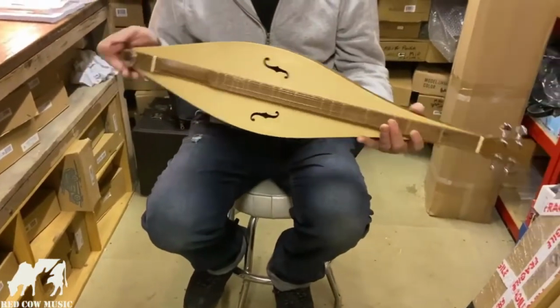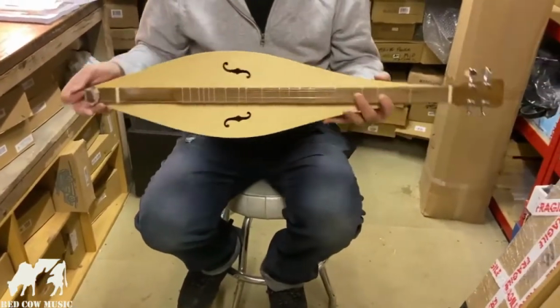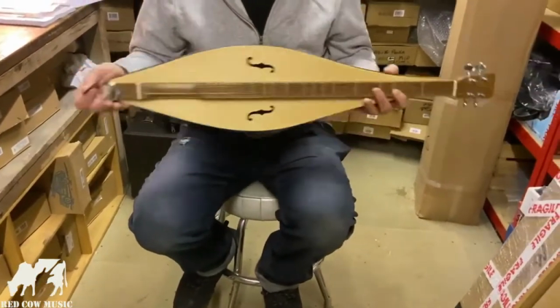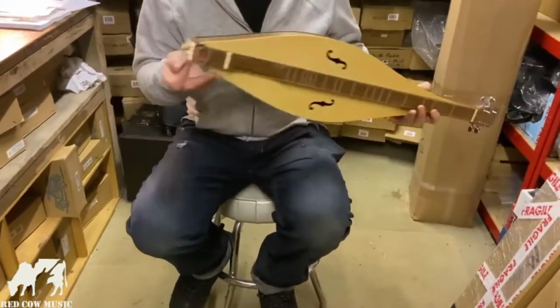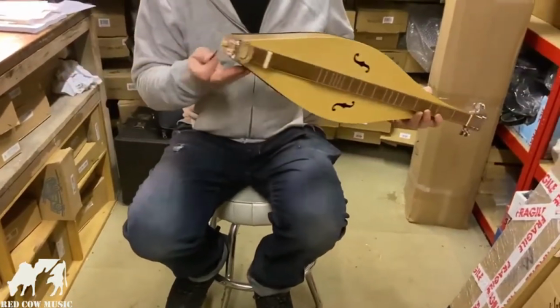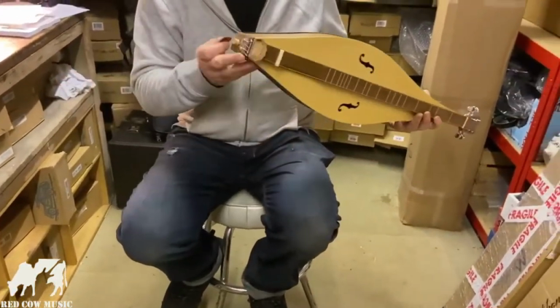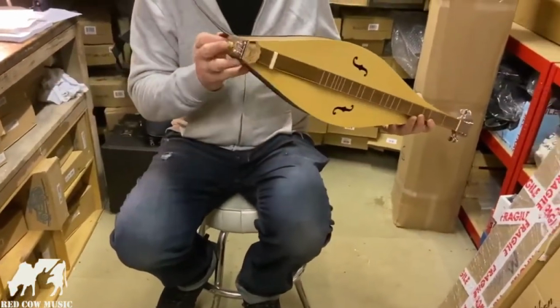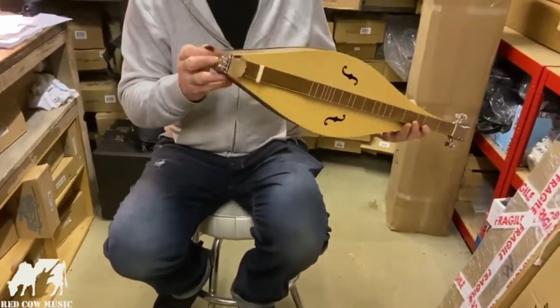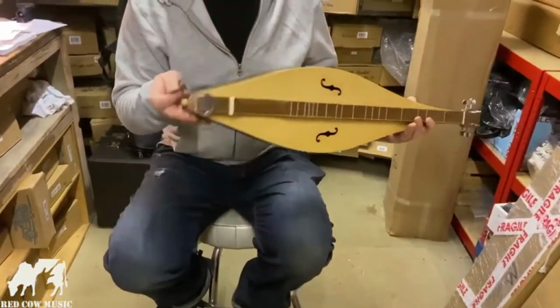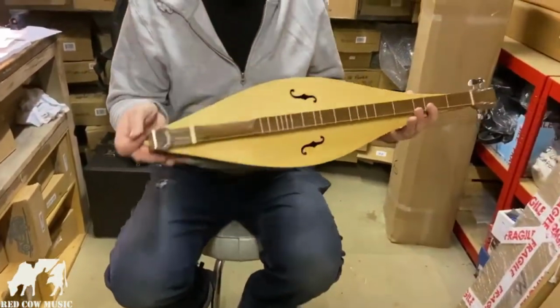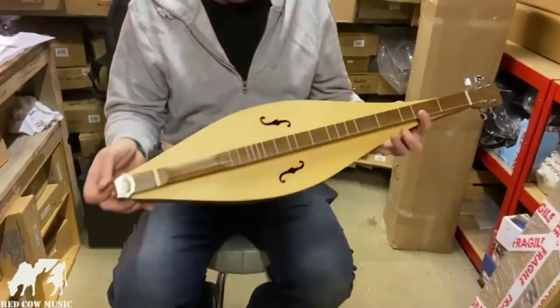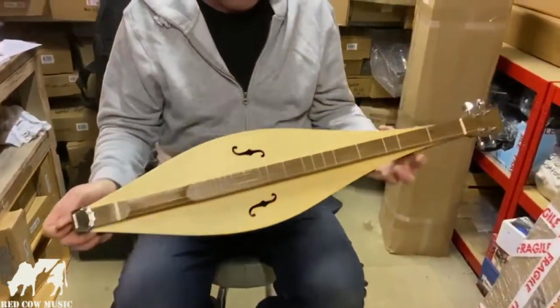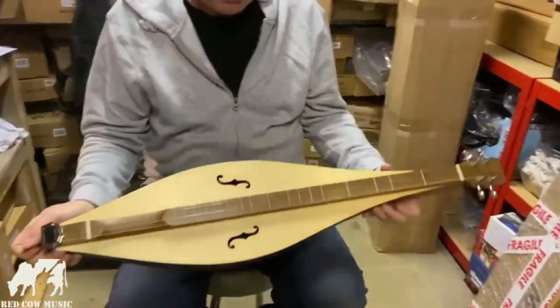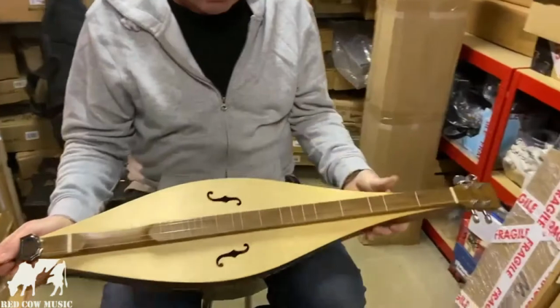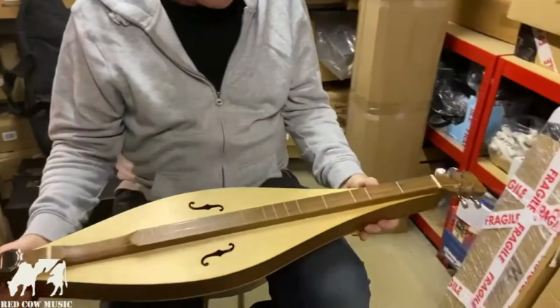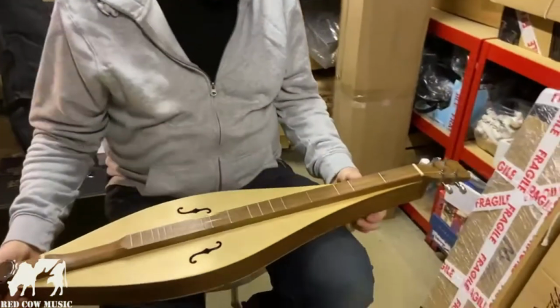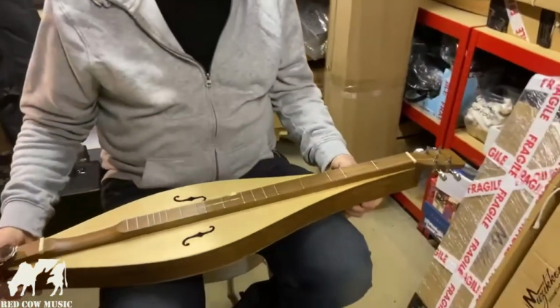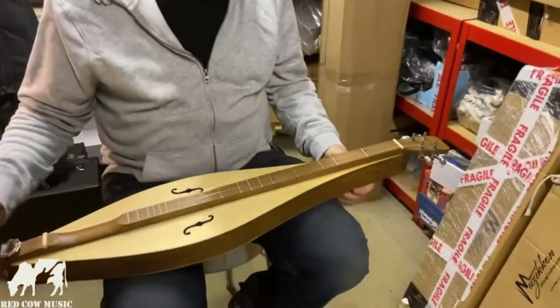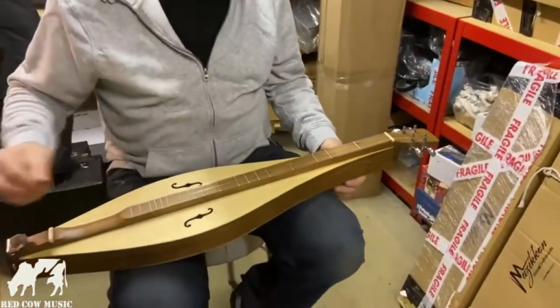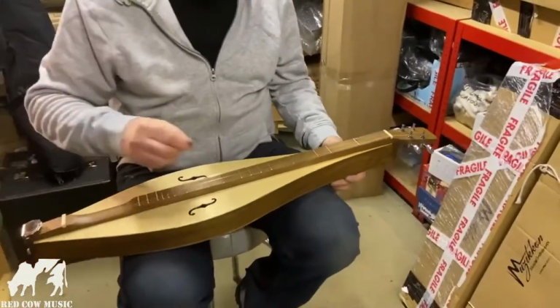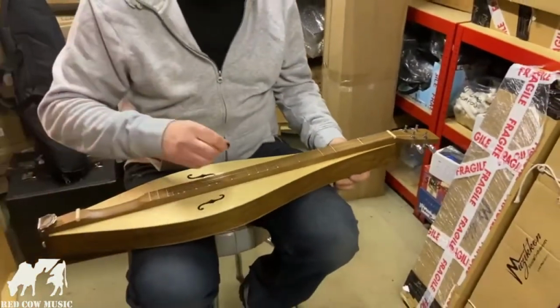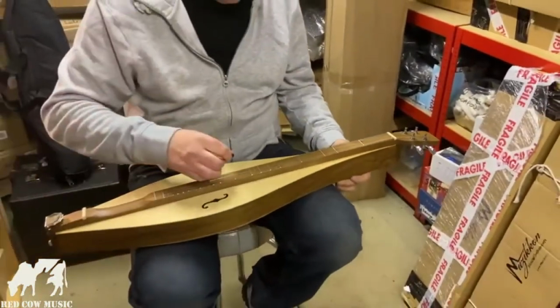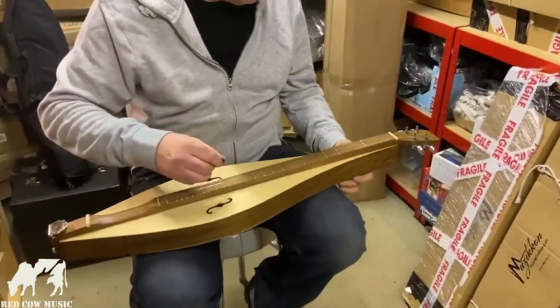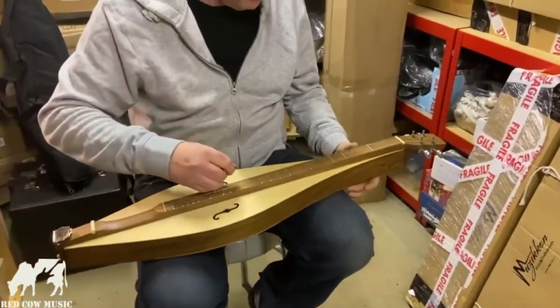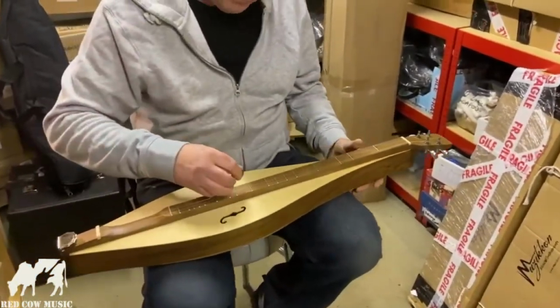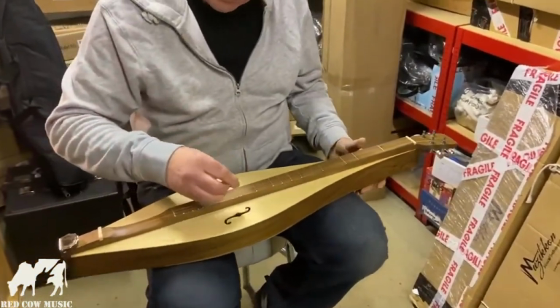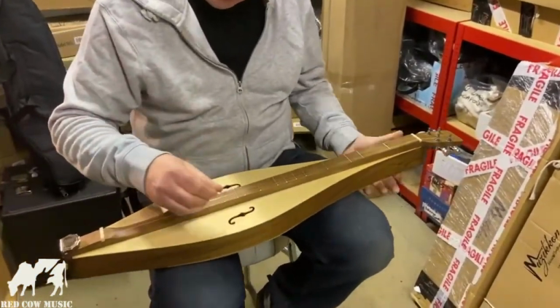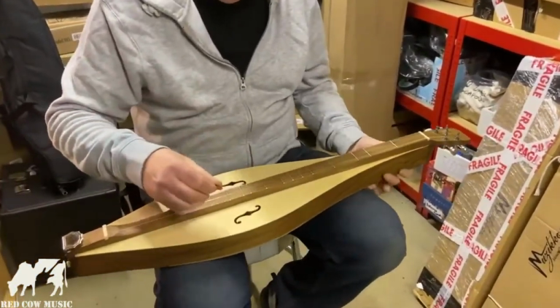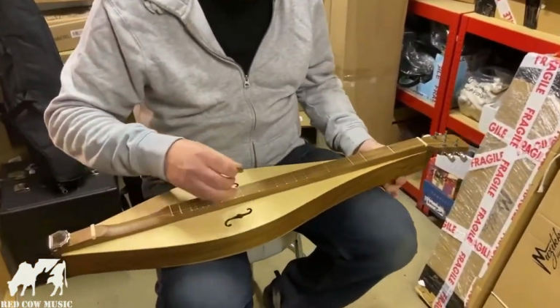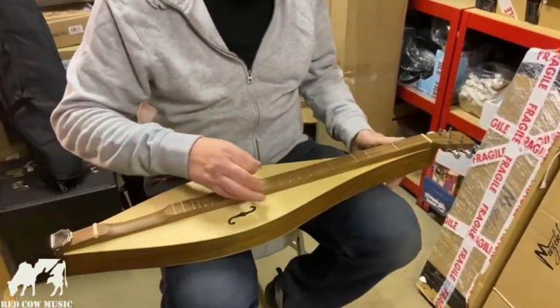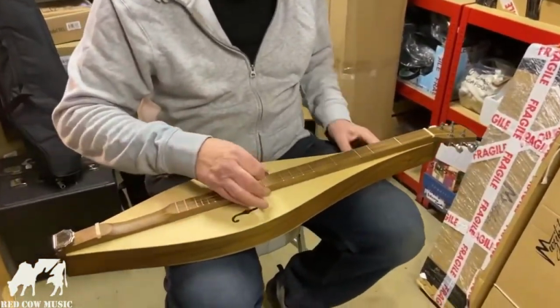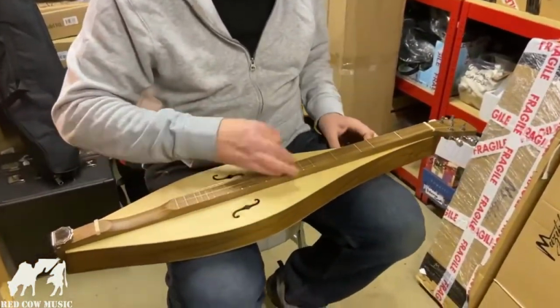Strap button and nut included. Give it a little listen — it's a nice sweet thing.